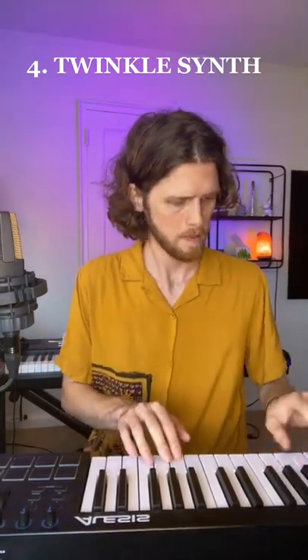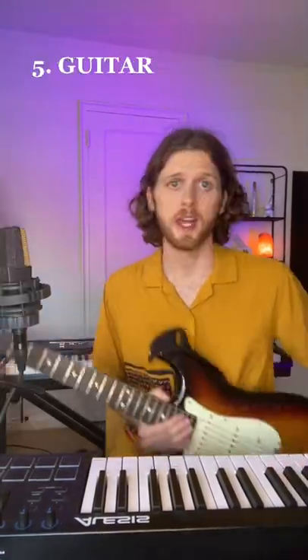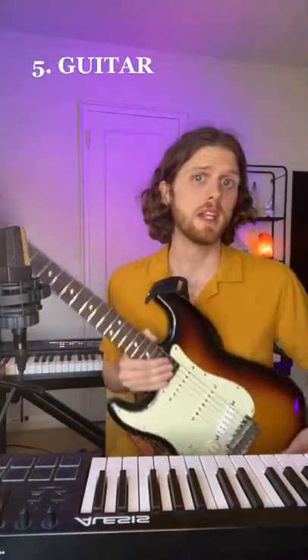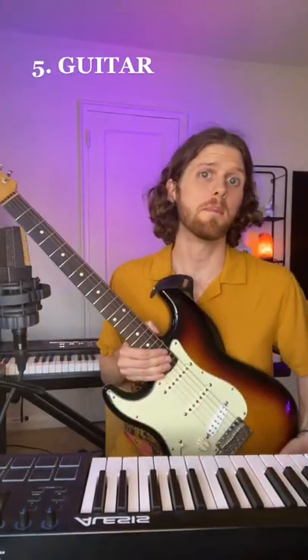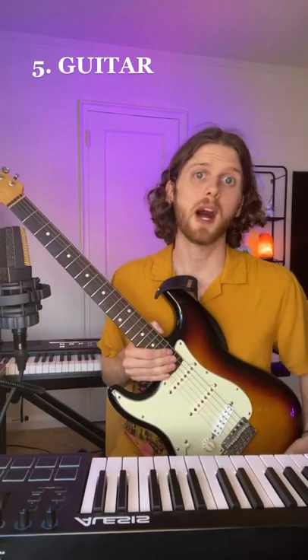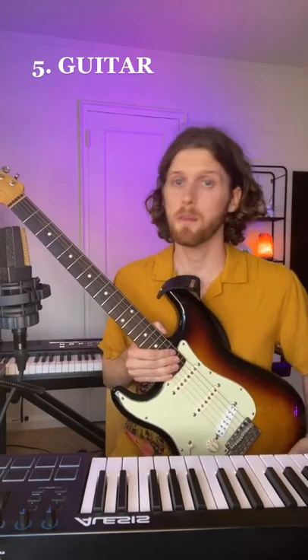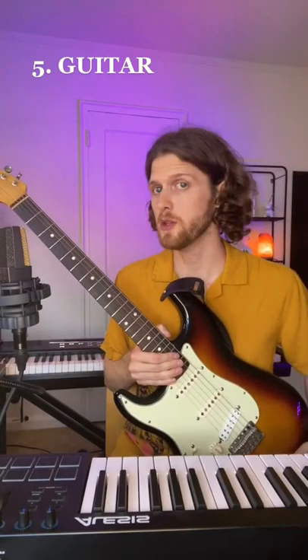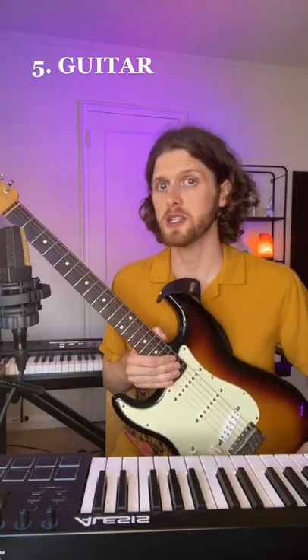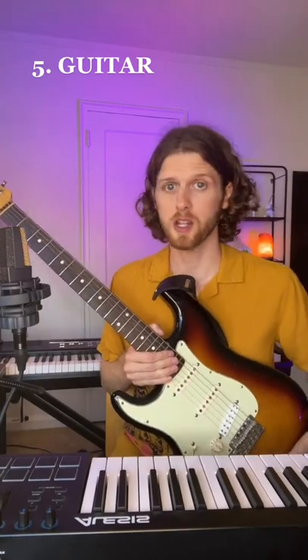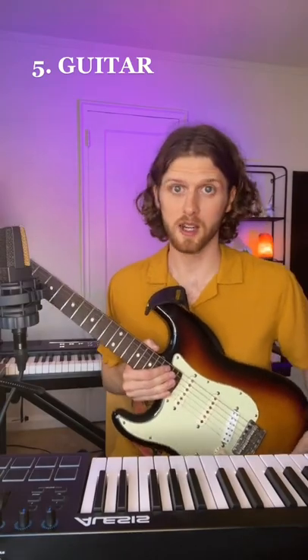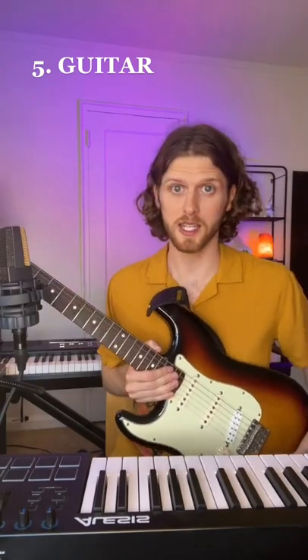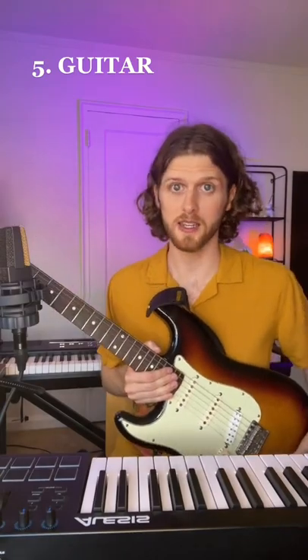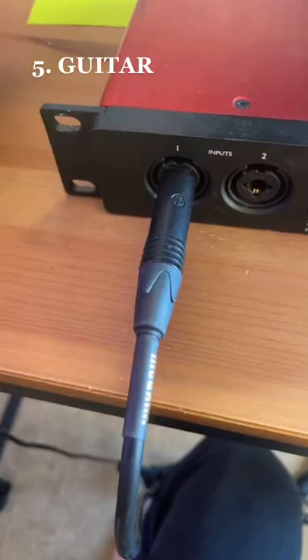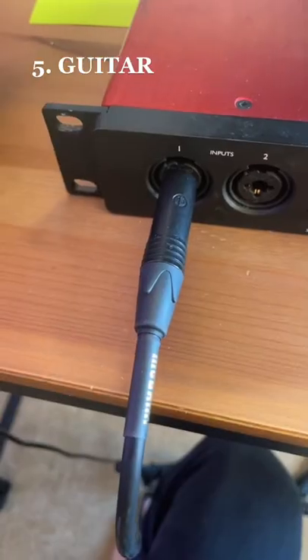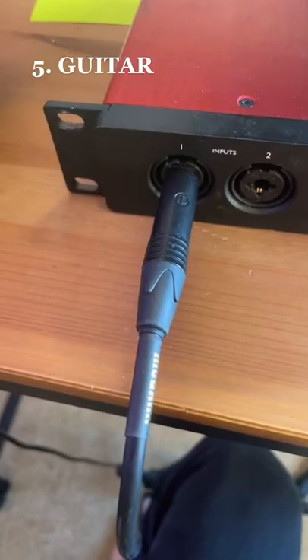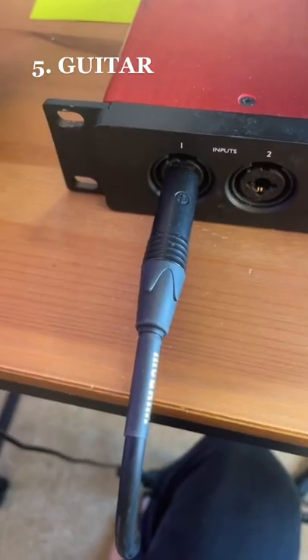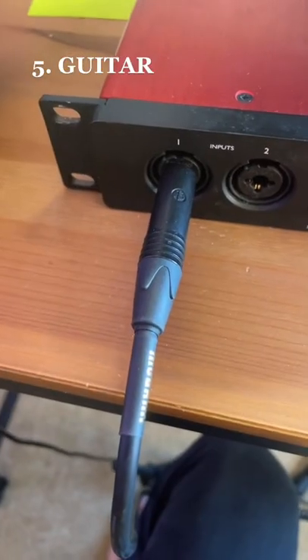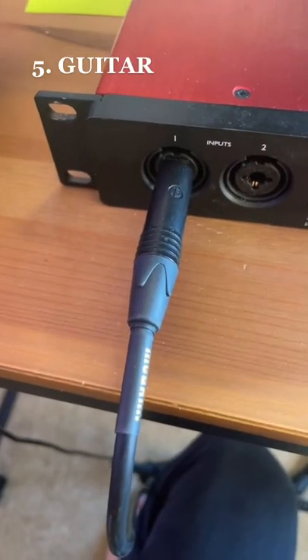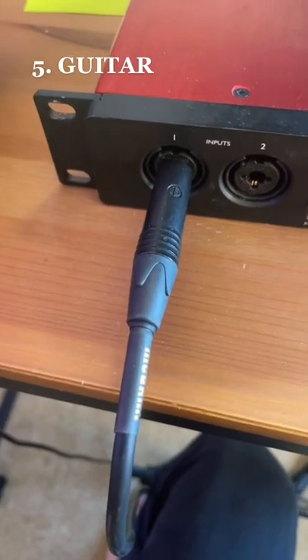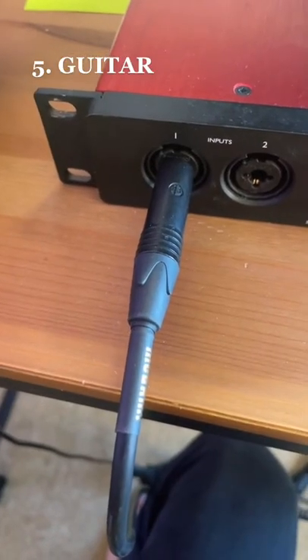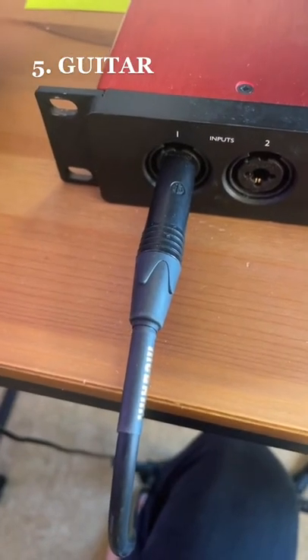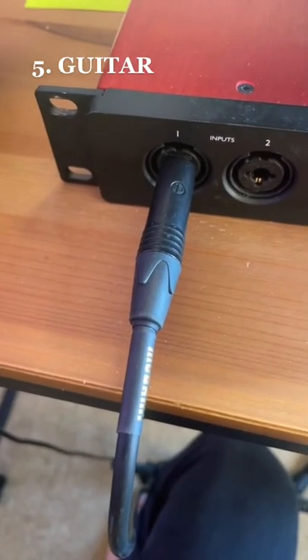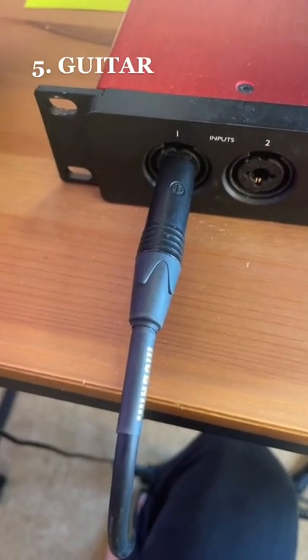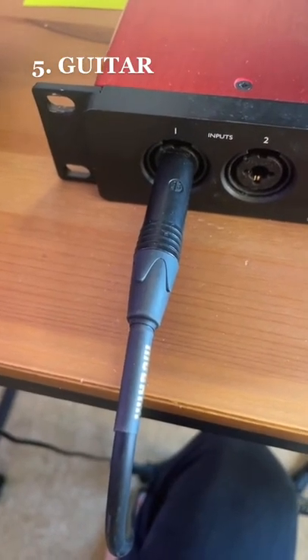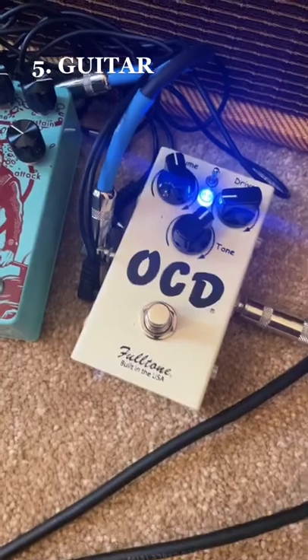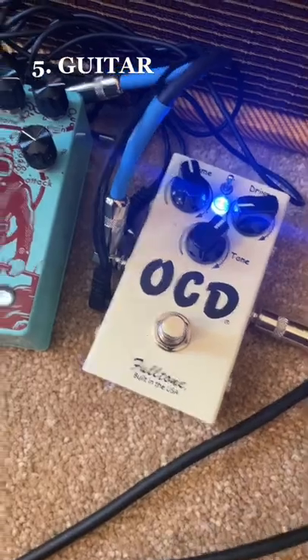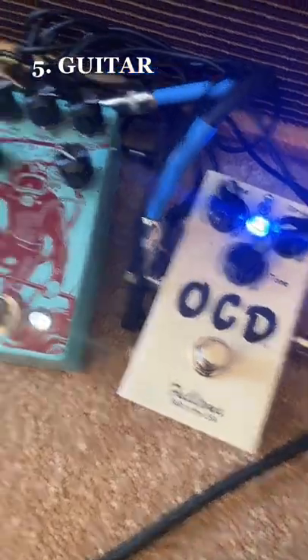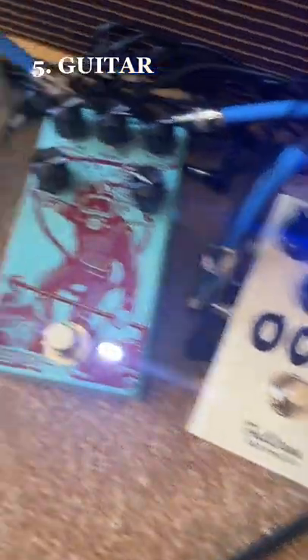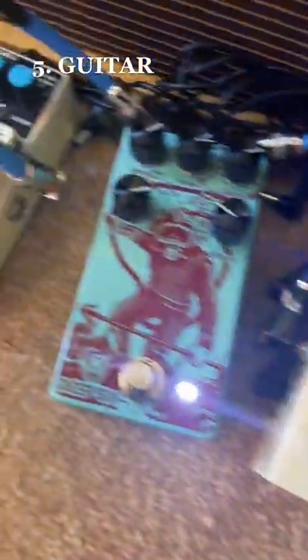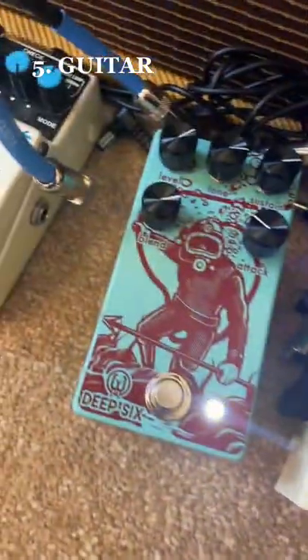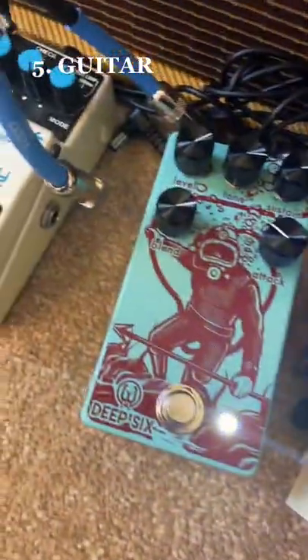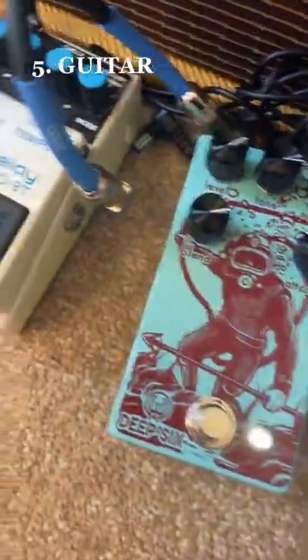Then we need a palm muted guitar lead. For that I'm going directly into my interface and going through these pedals.